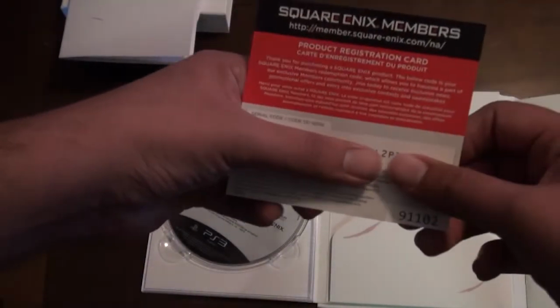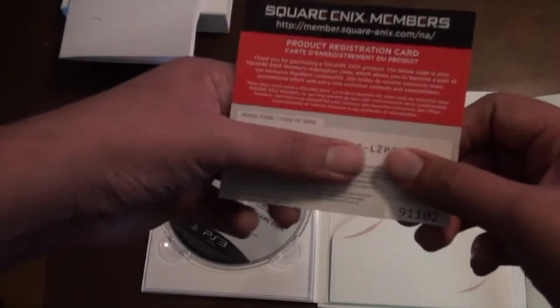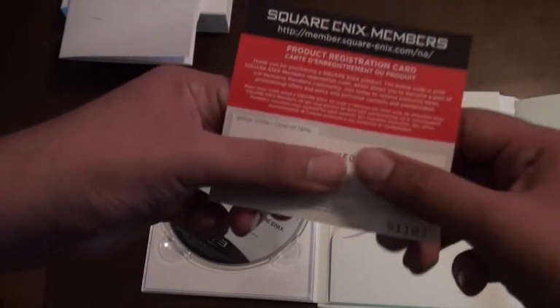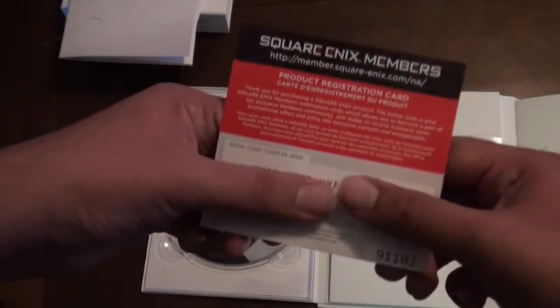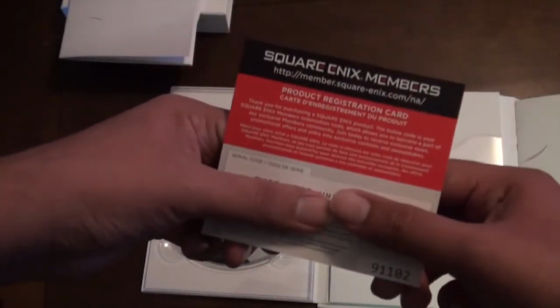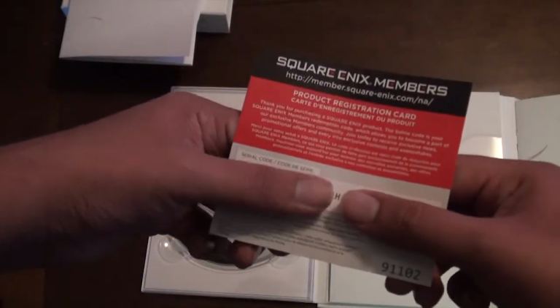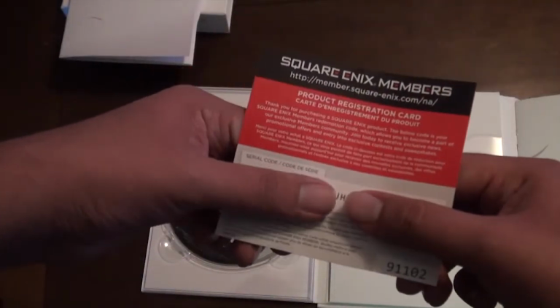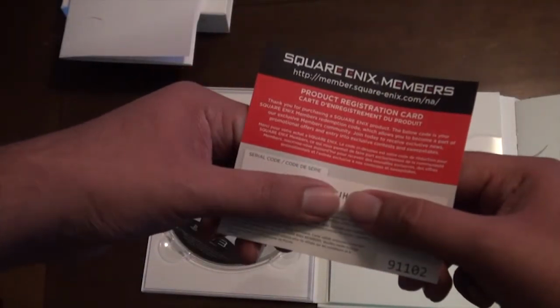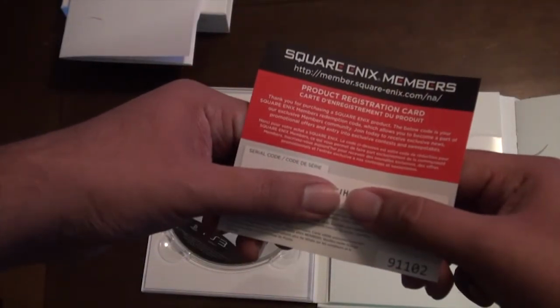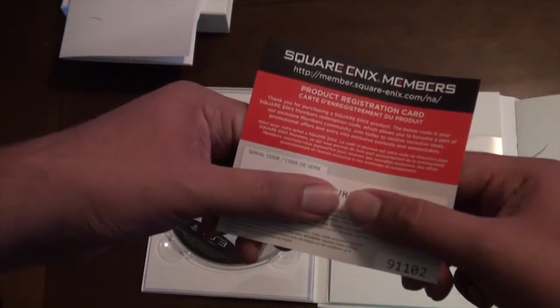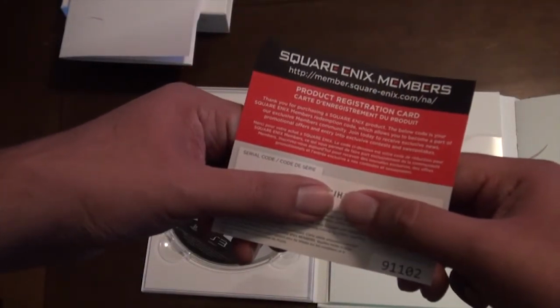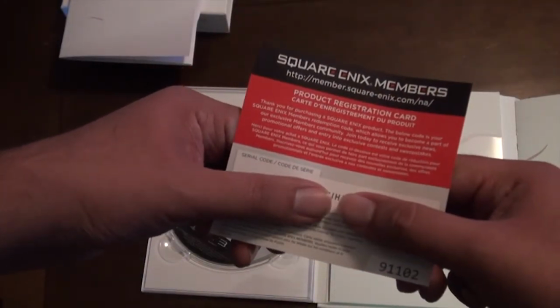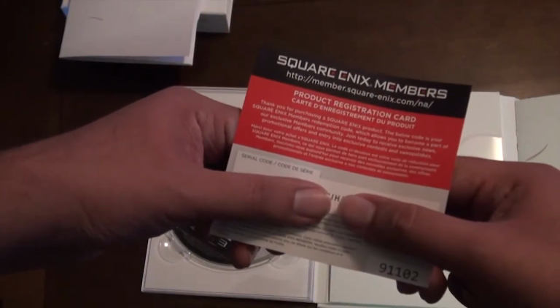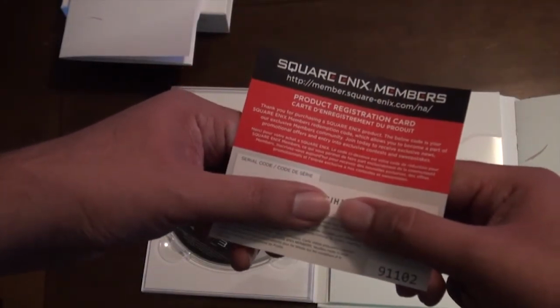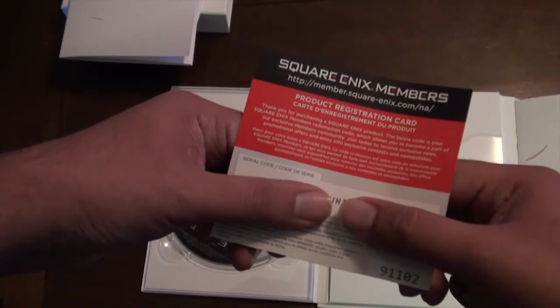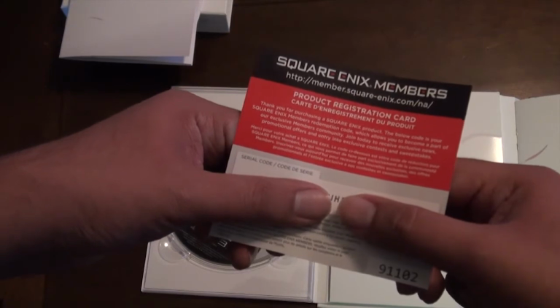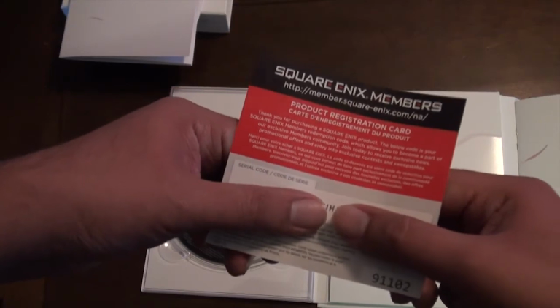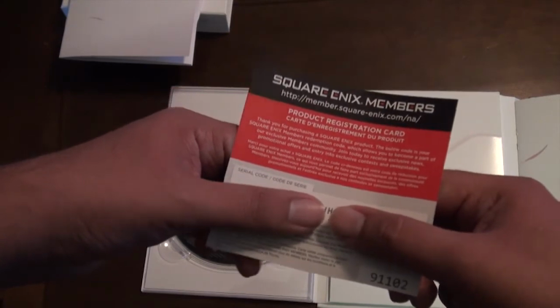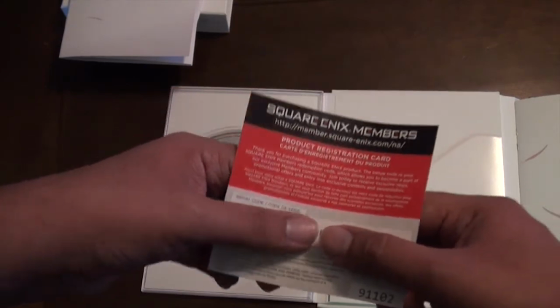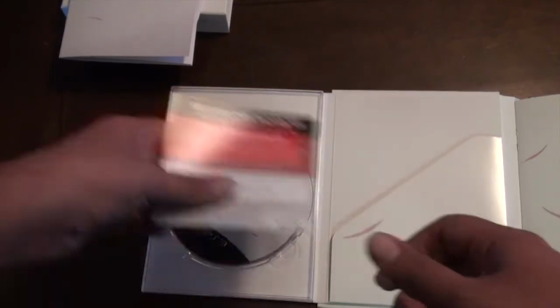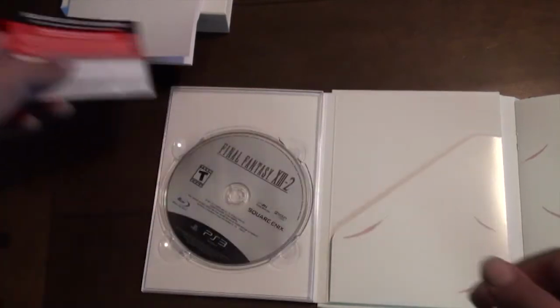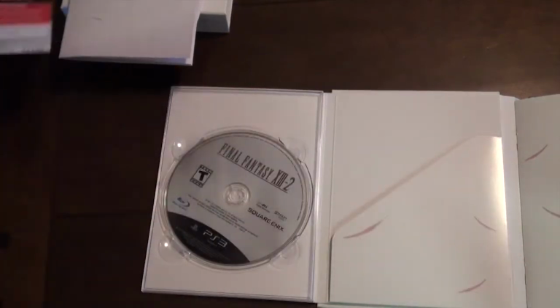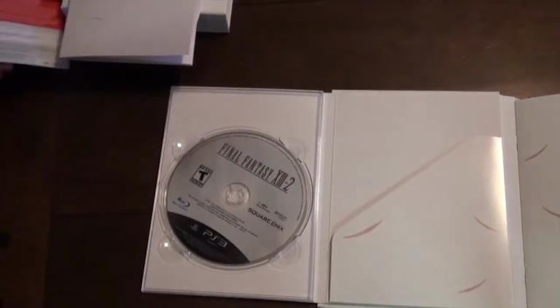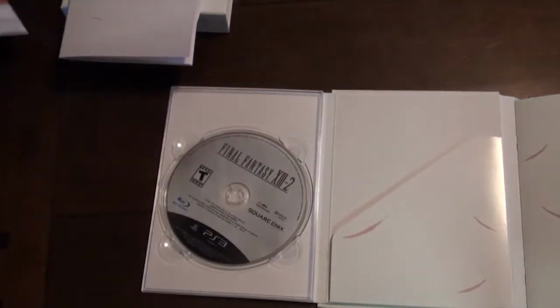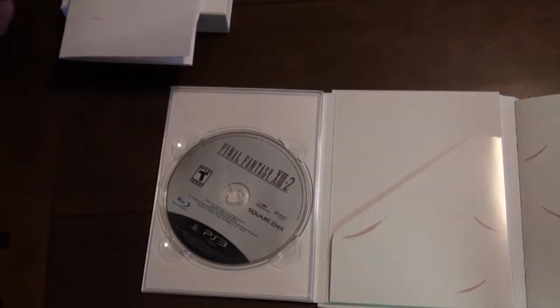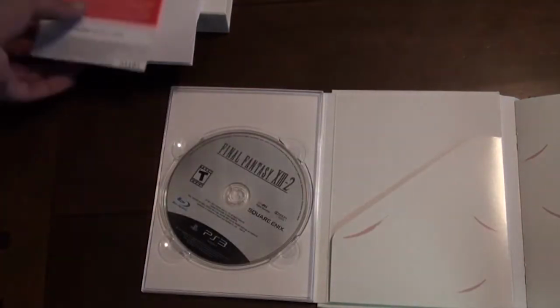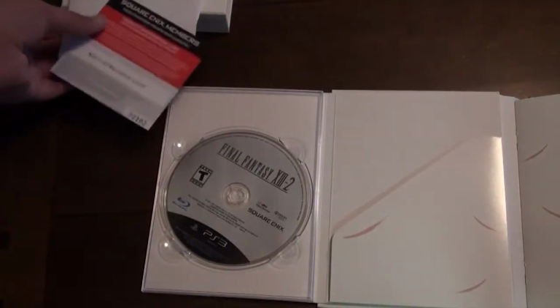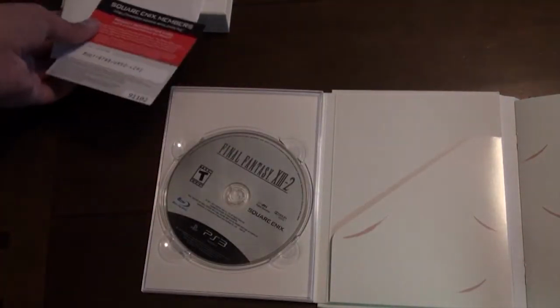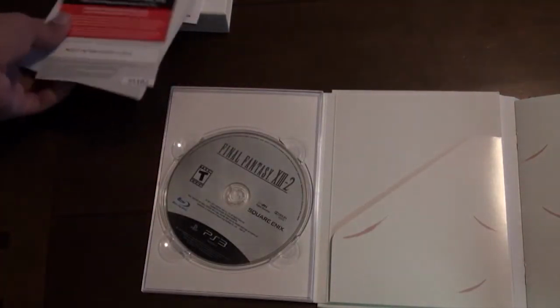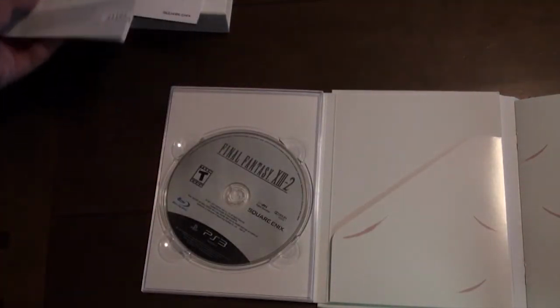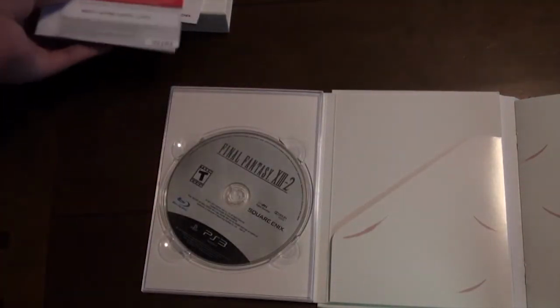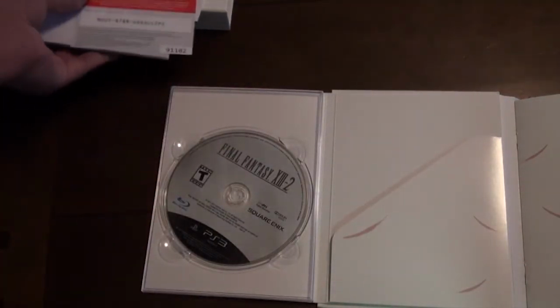There's one of those Square Enix things — you register it, and yeah, it's kind of boring. Doesn't really do much.